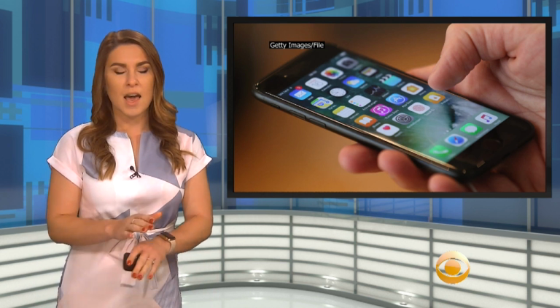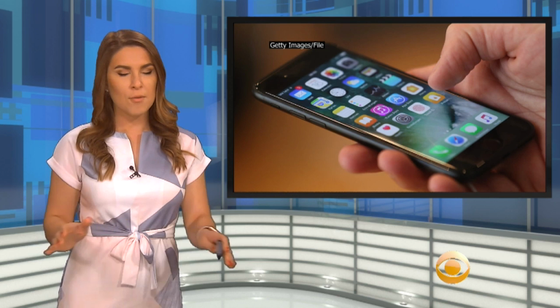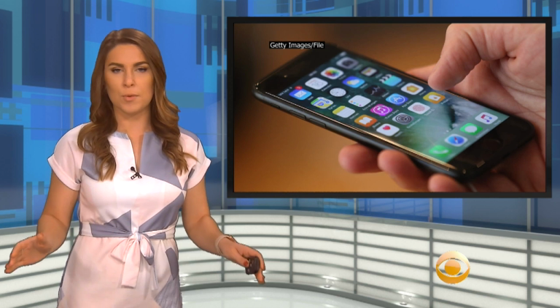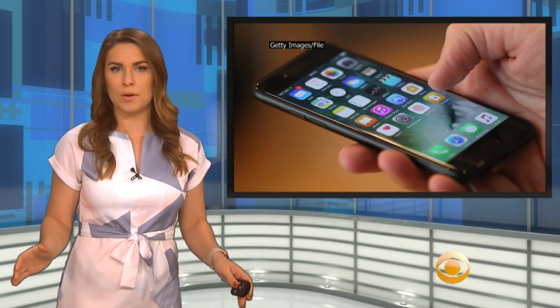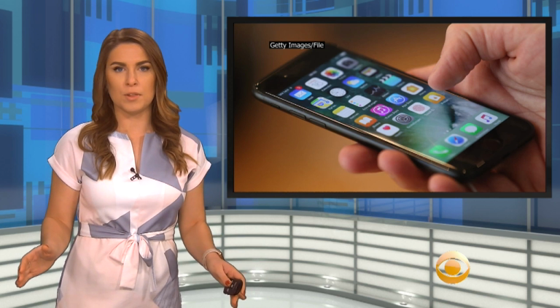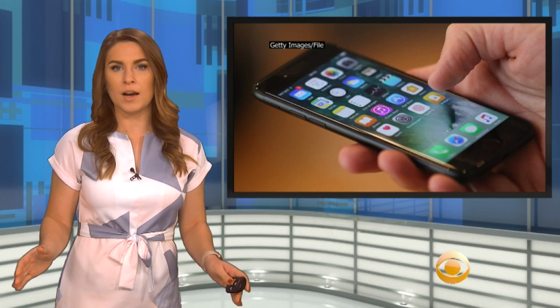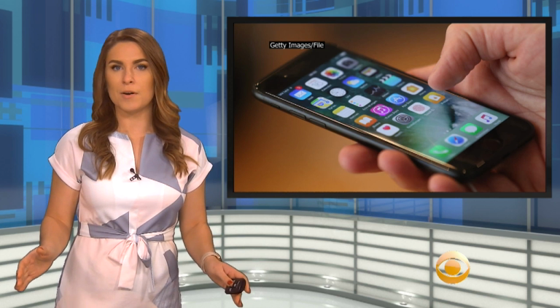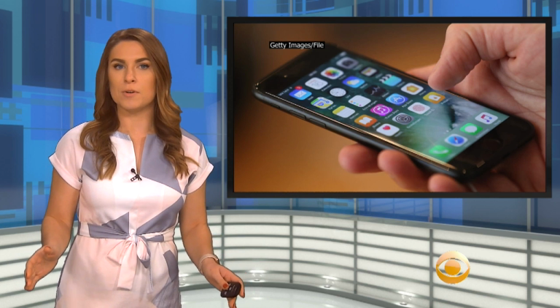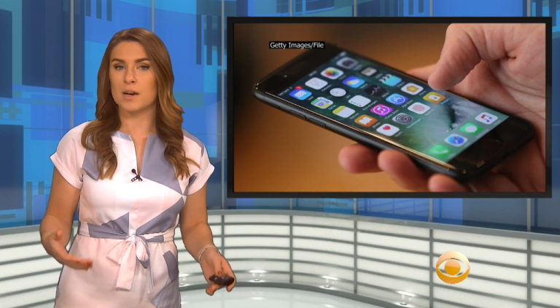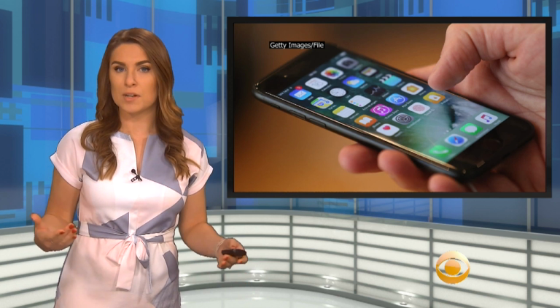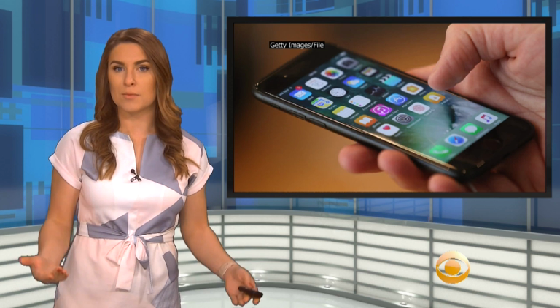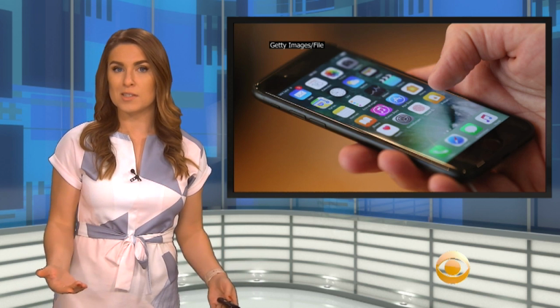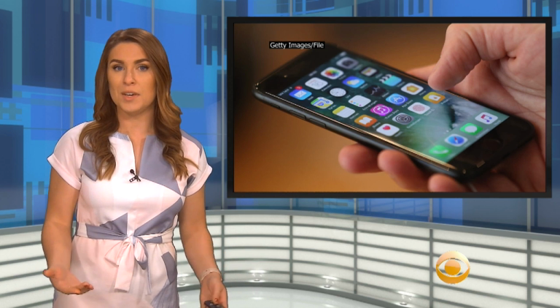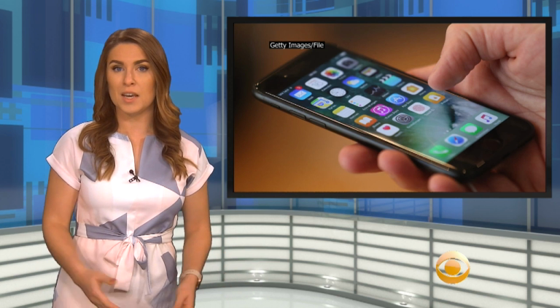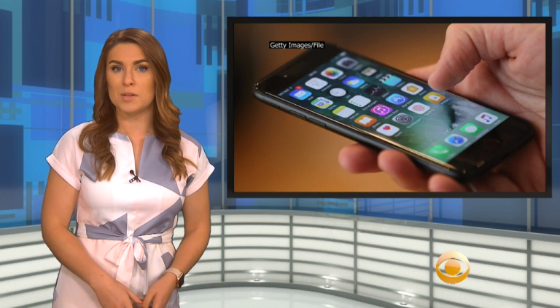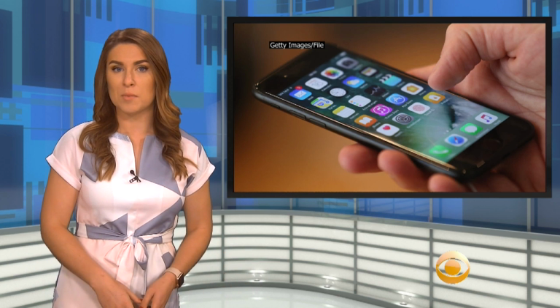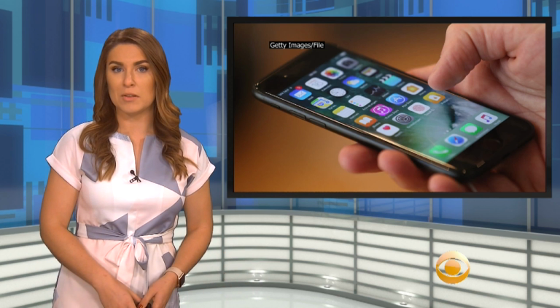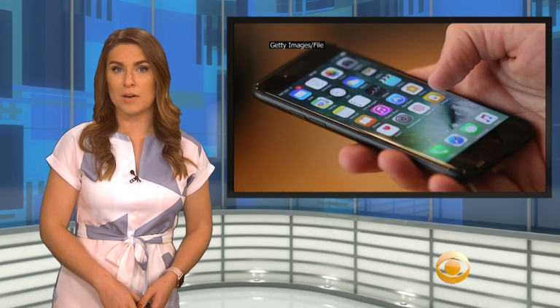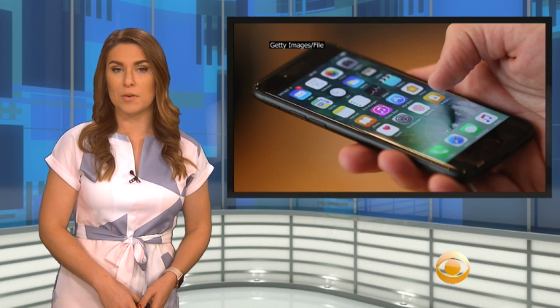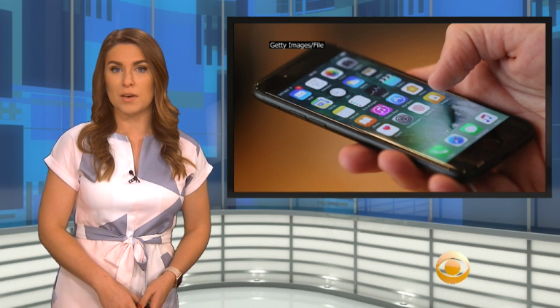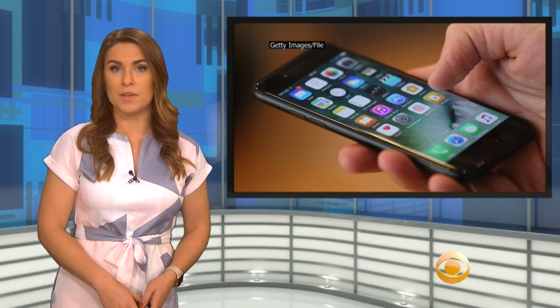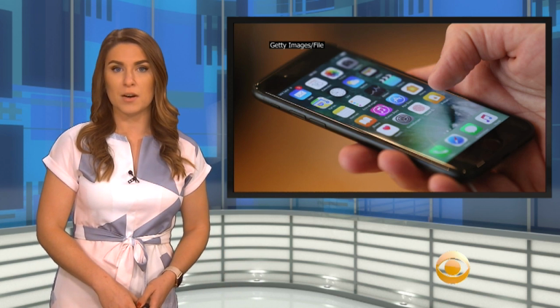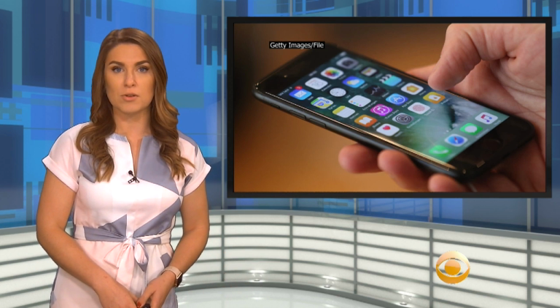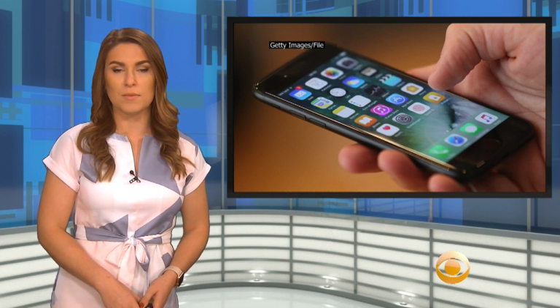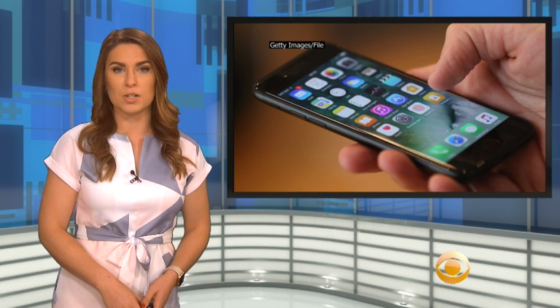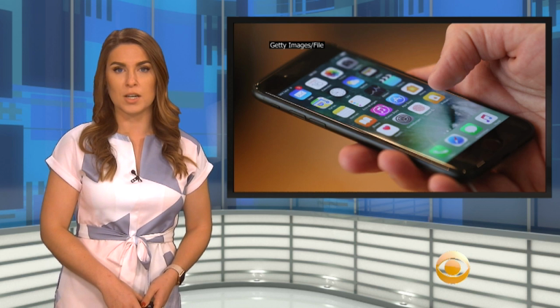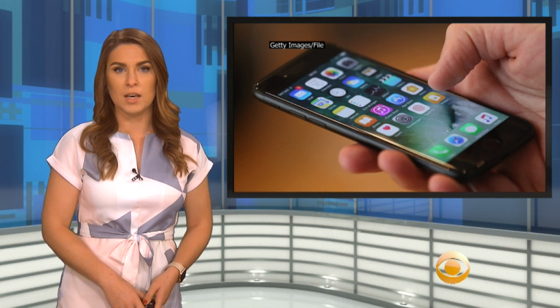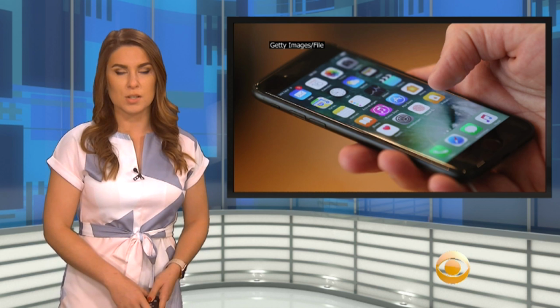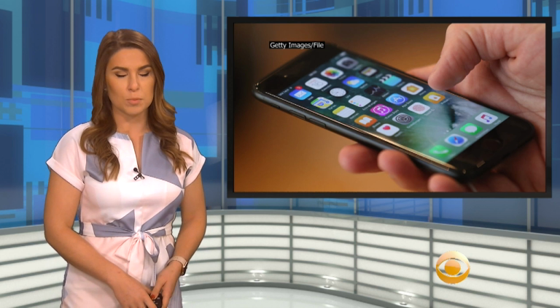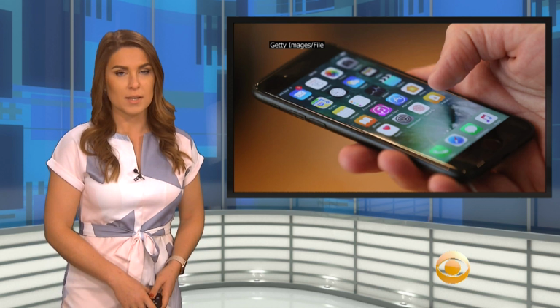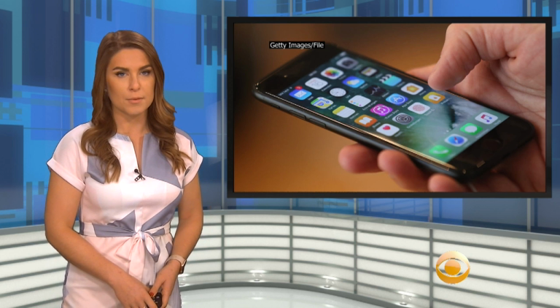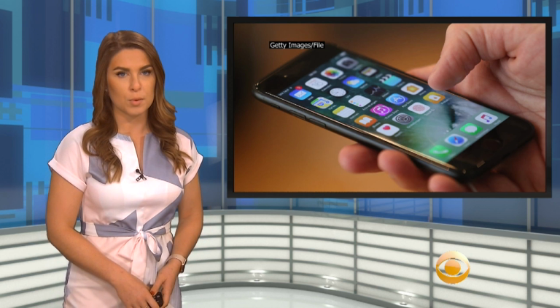Everyone with an iPhone is at risk of receiving an image from another iPhone if the airdrop function is open to everyone.